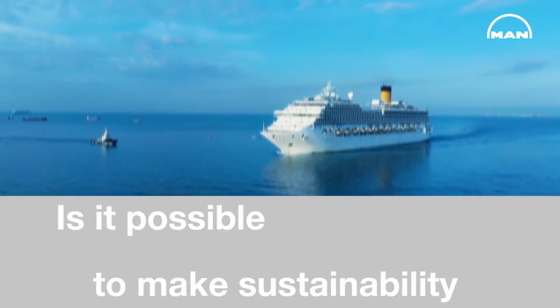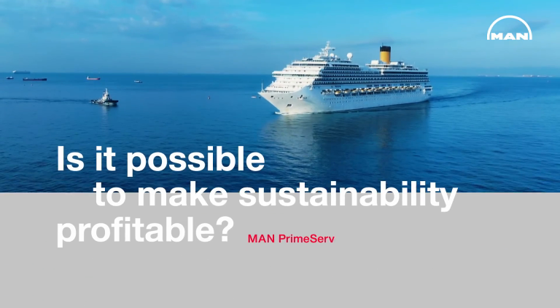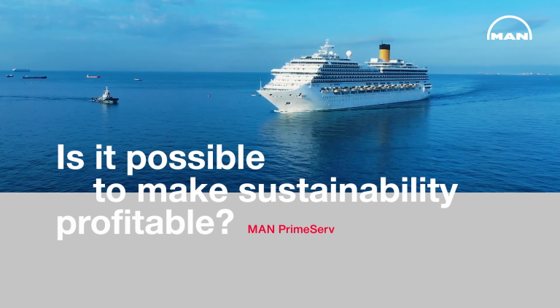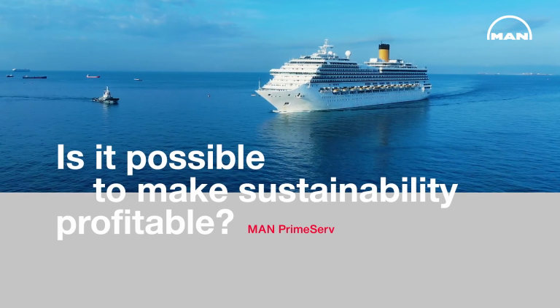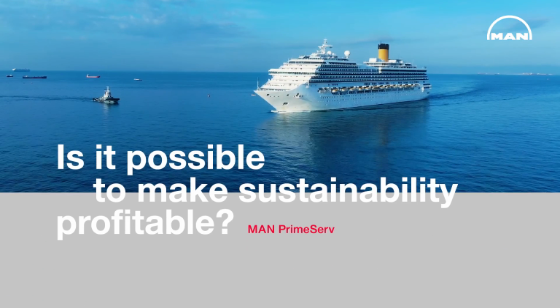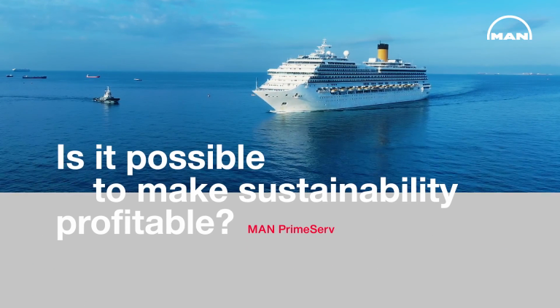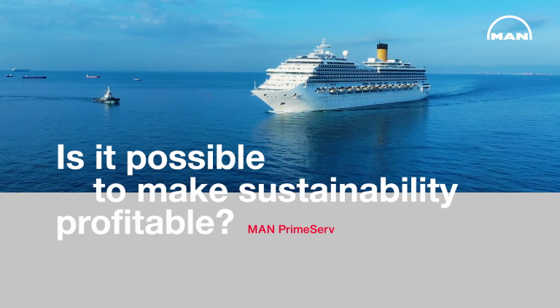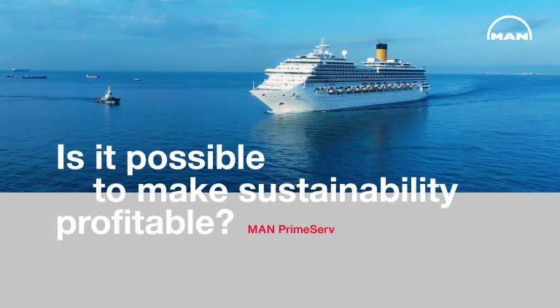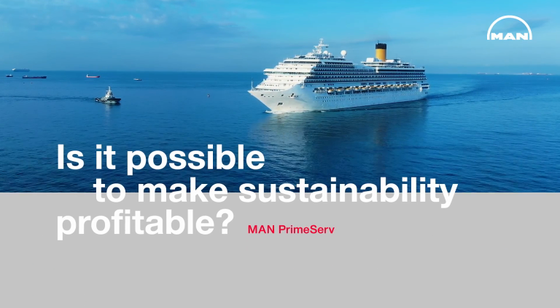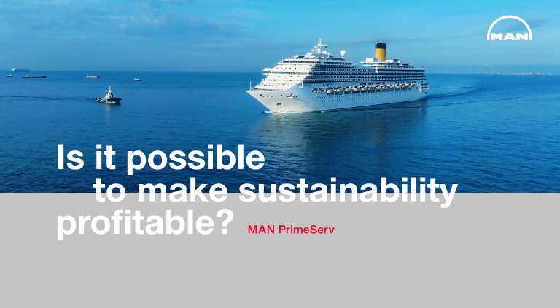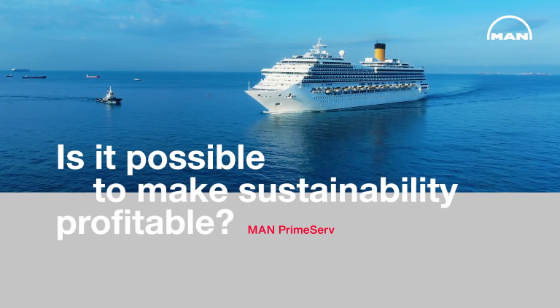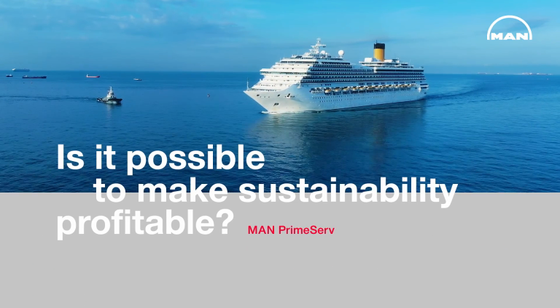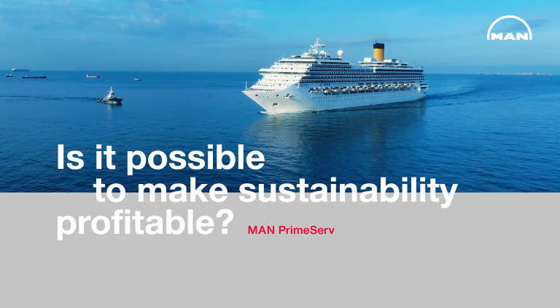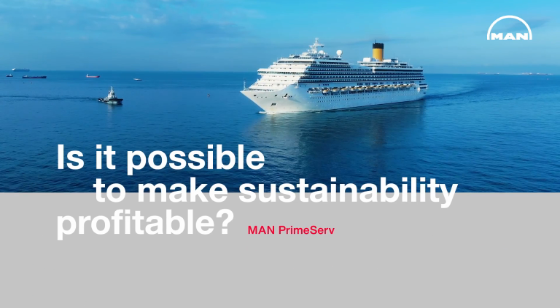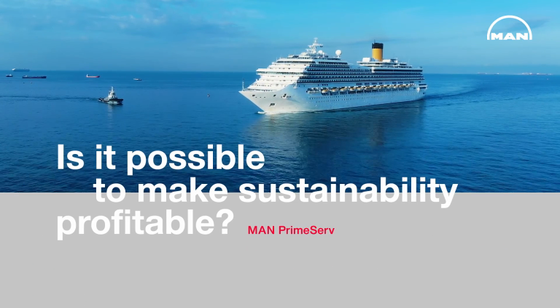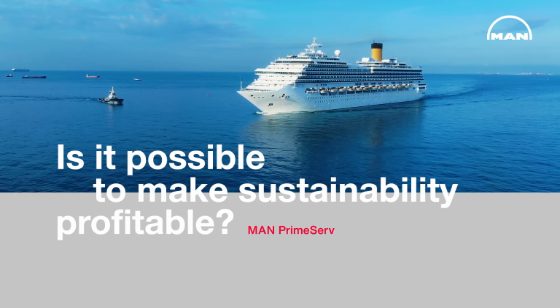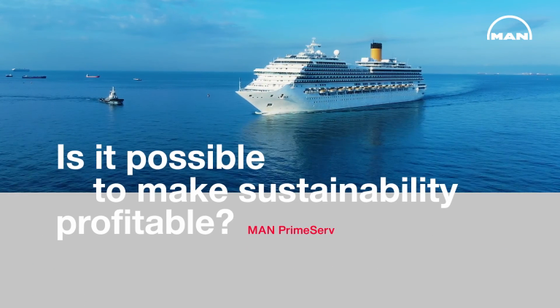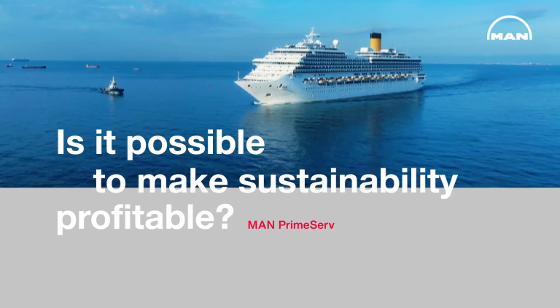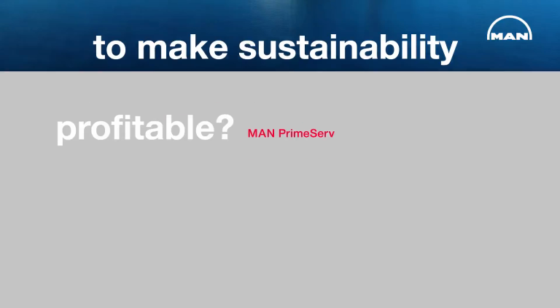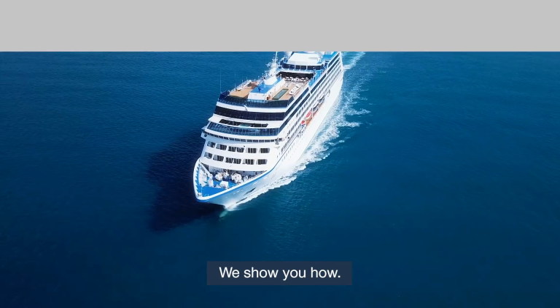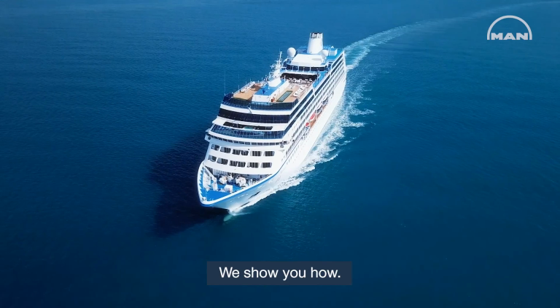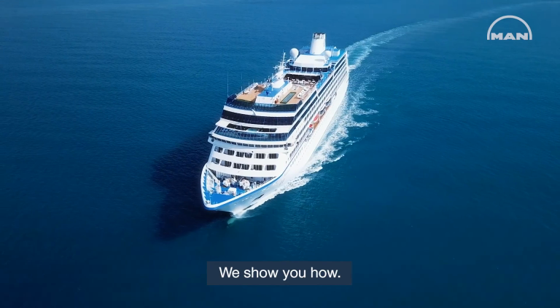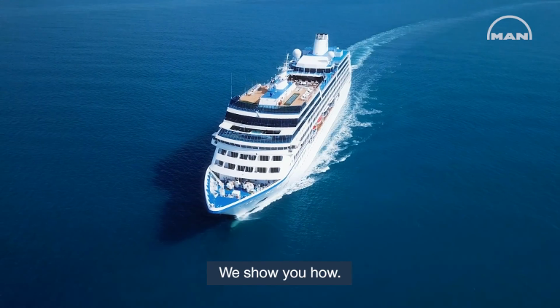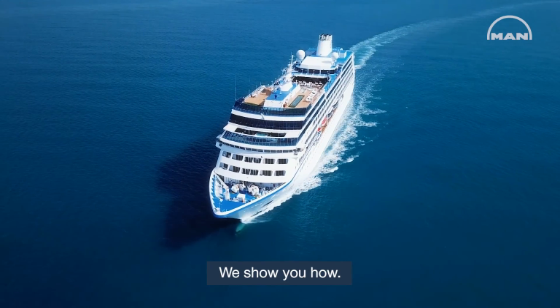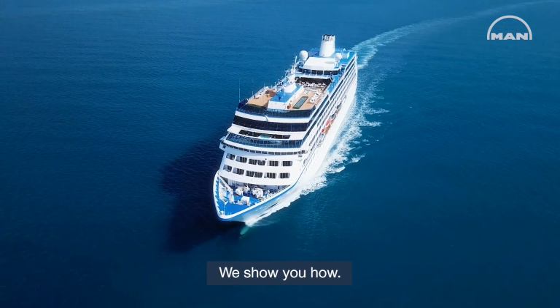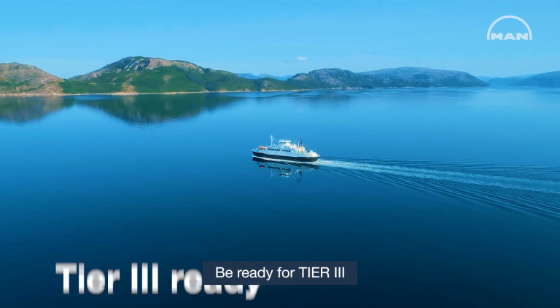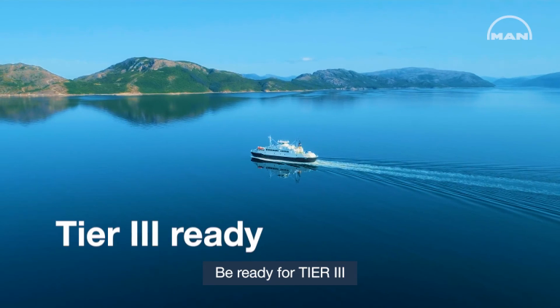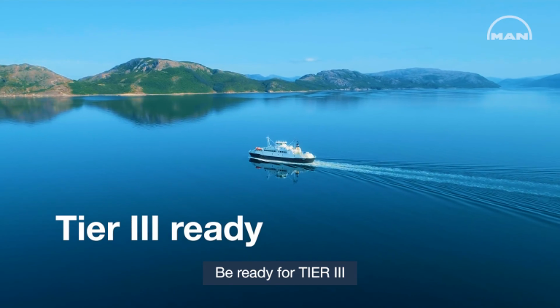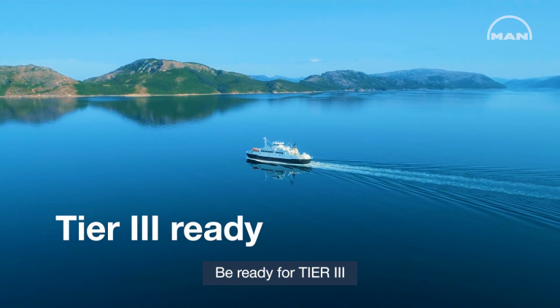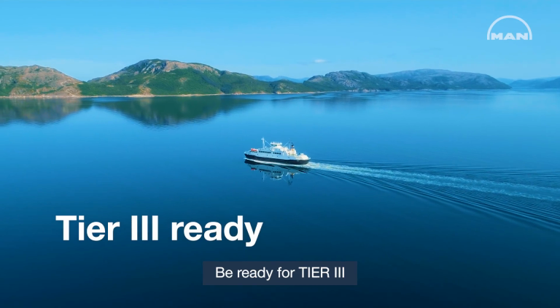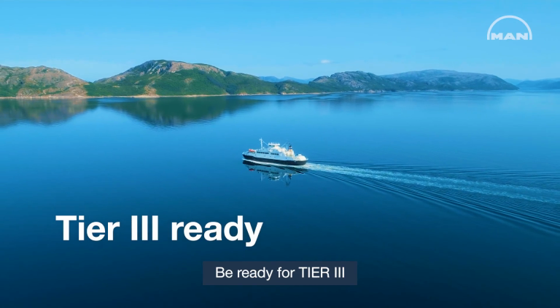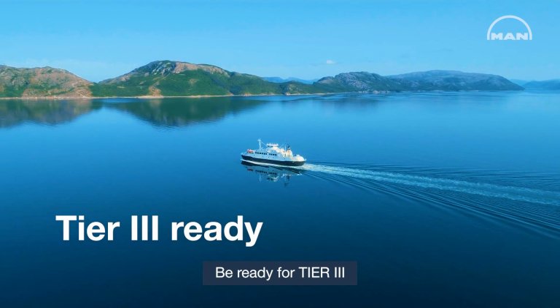Is it possible to make sustainability profitable? We show you how. Be ready for Tier 3.